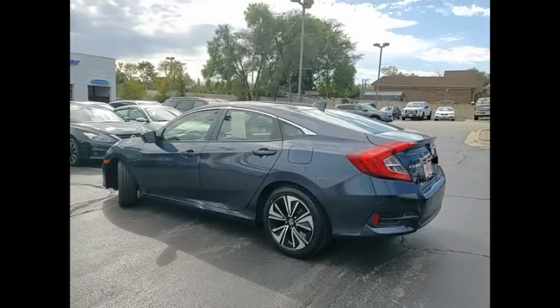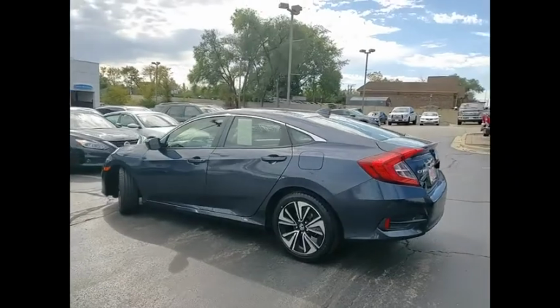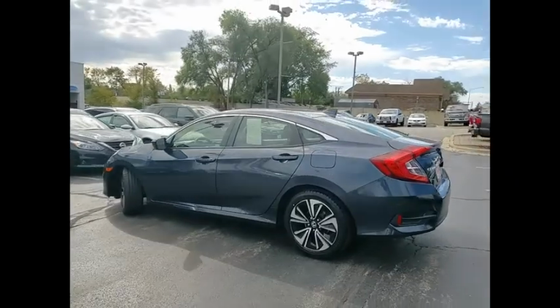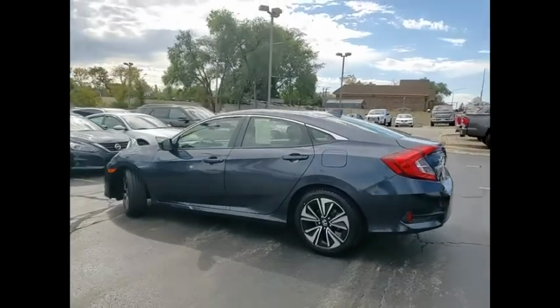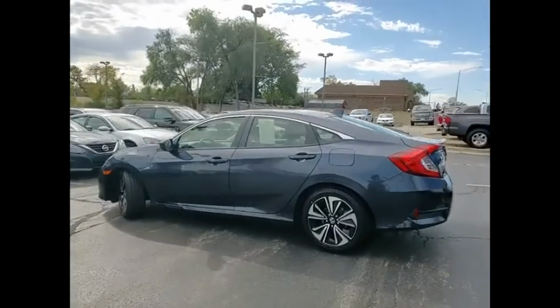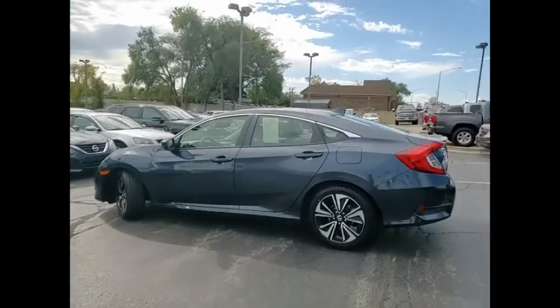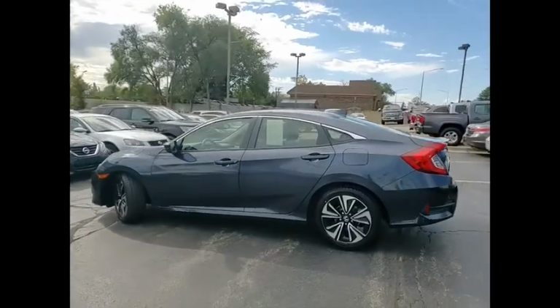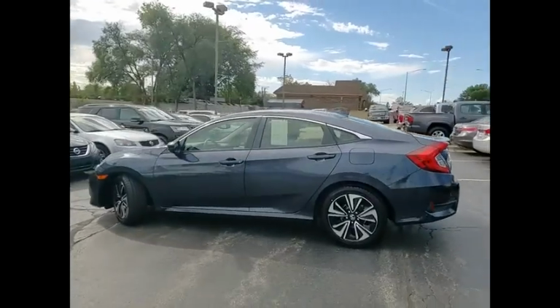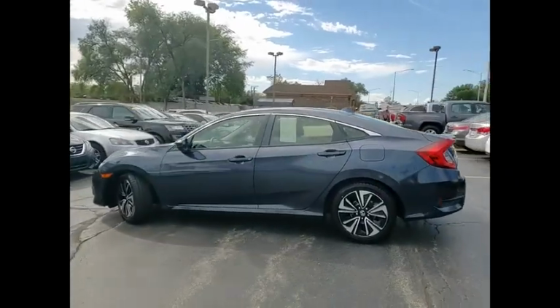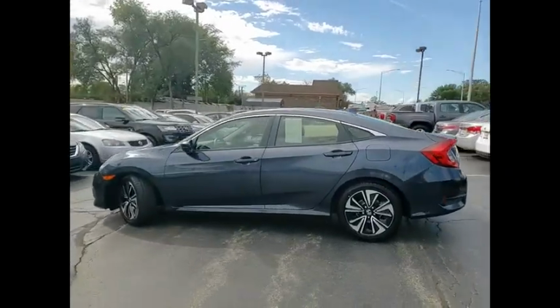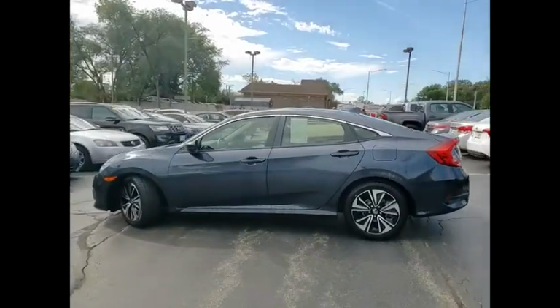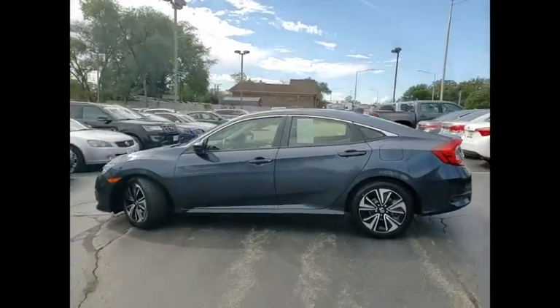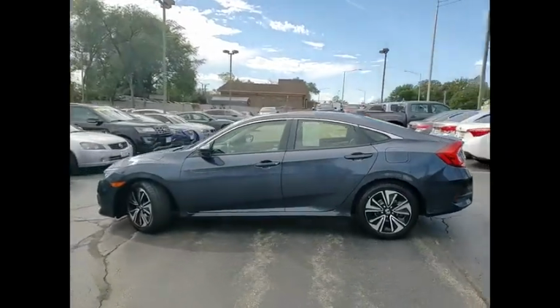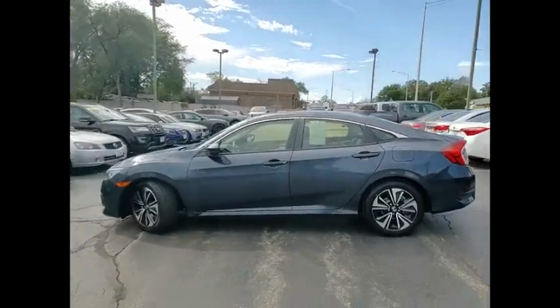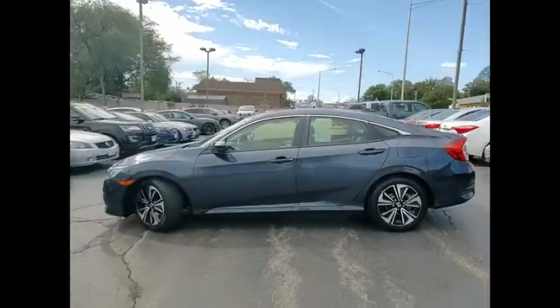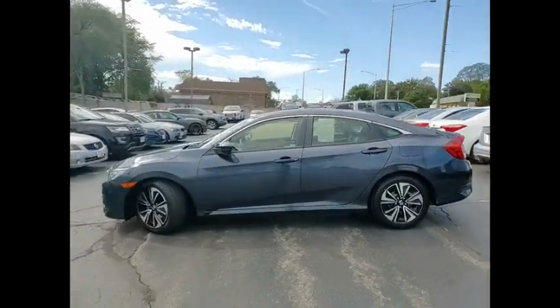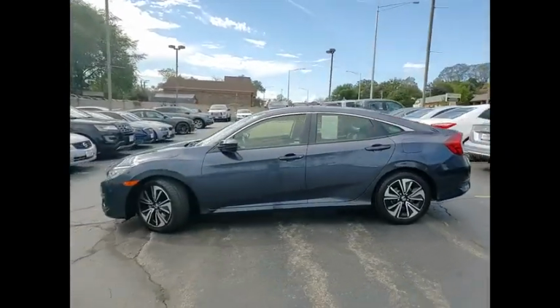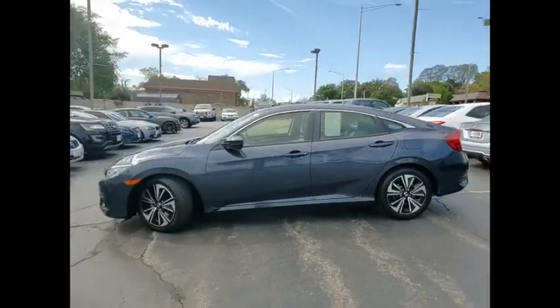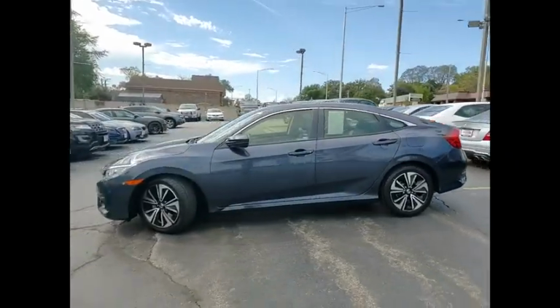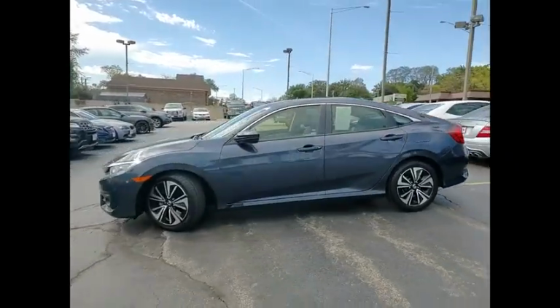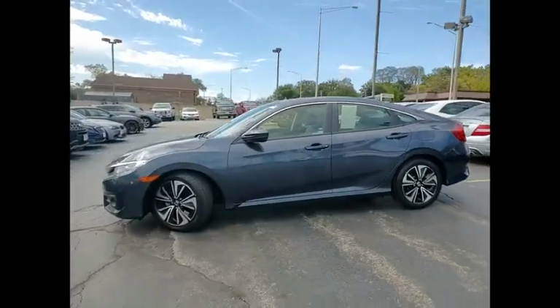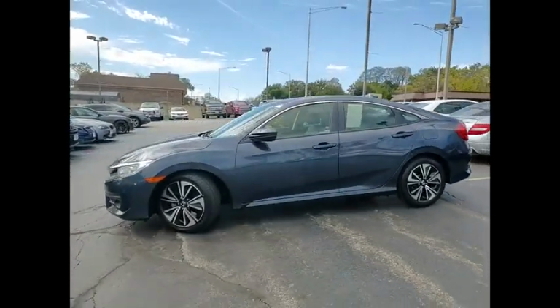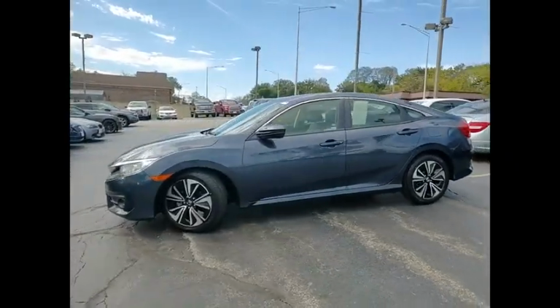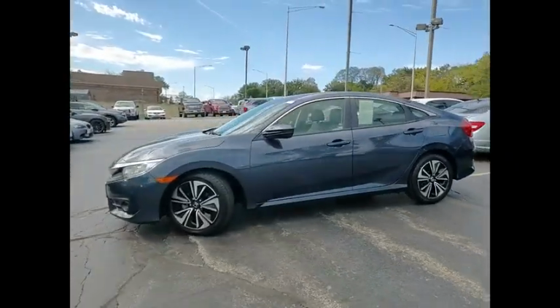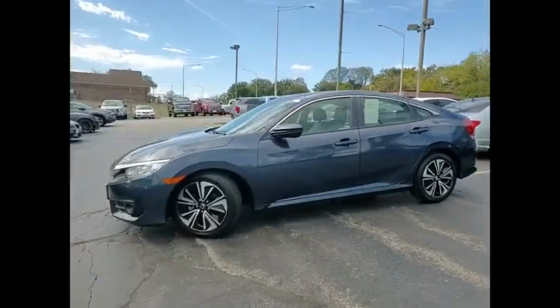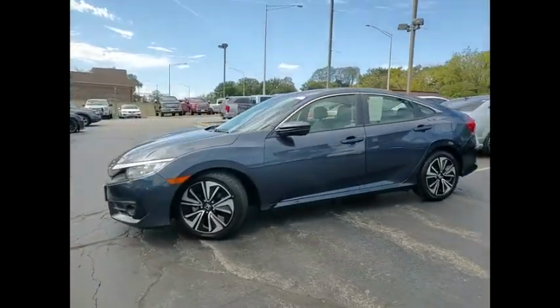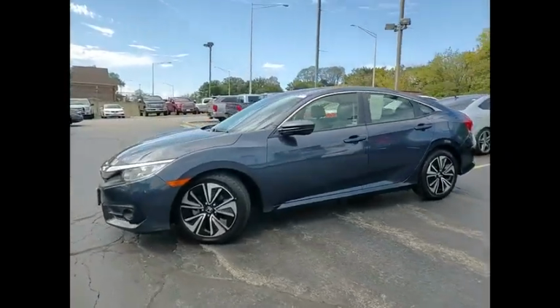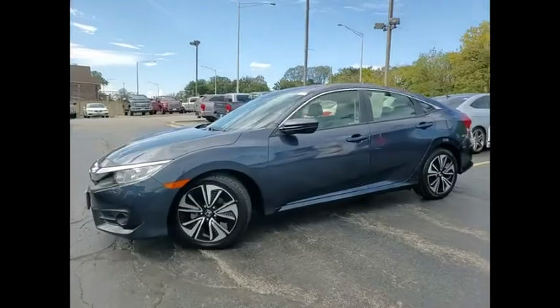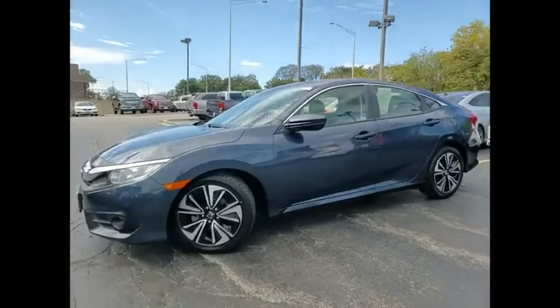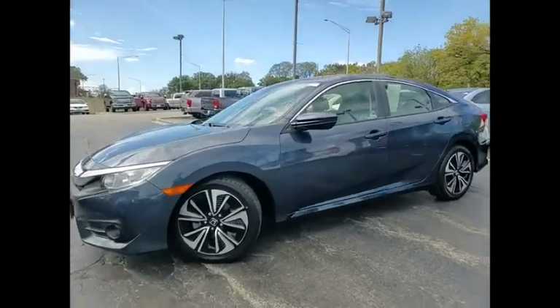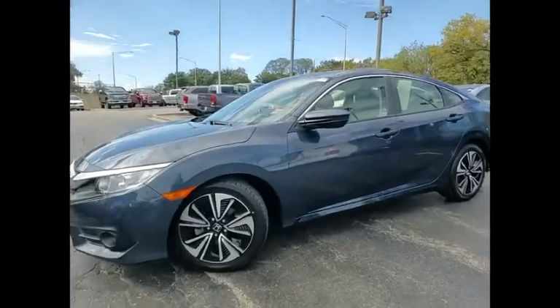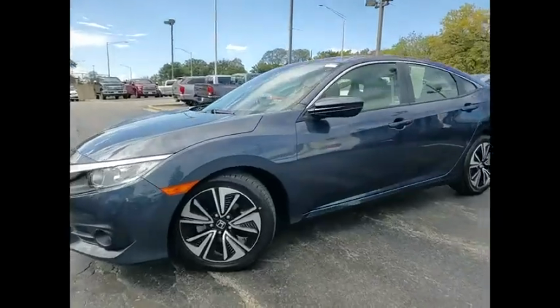Daytime running lights. If you like it online, you'll love it in your driveway. Take it for a spin today.